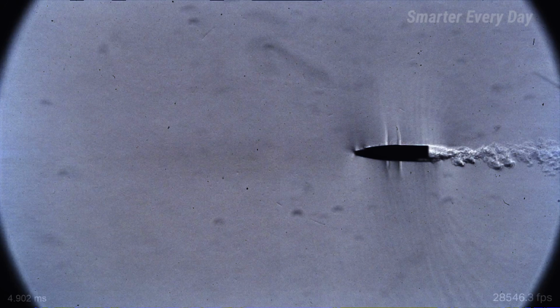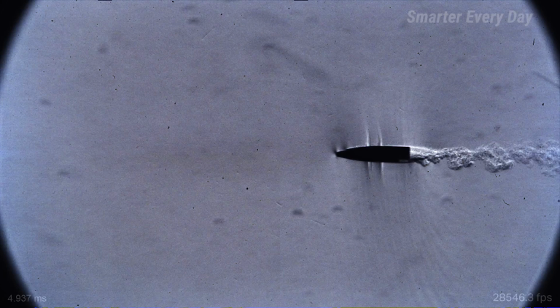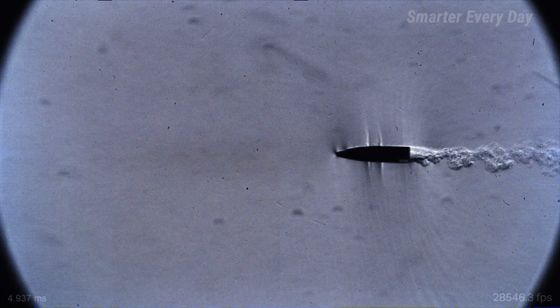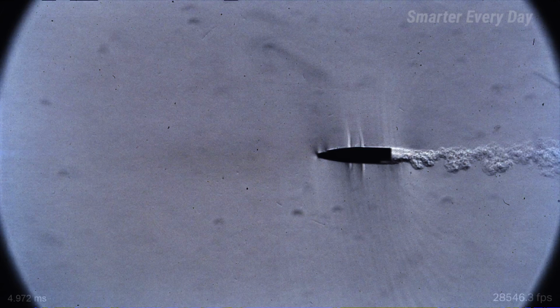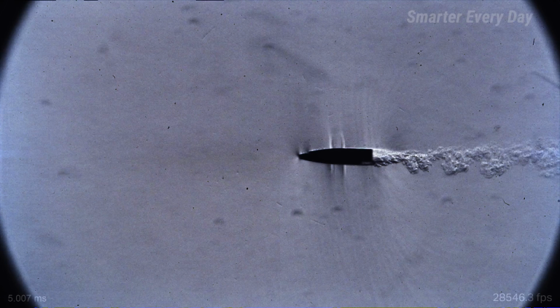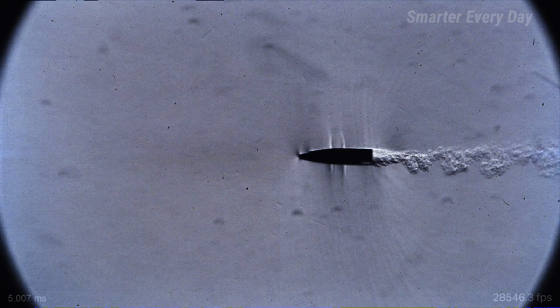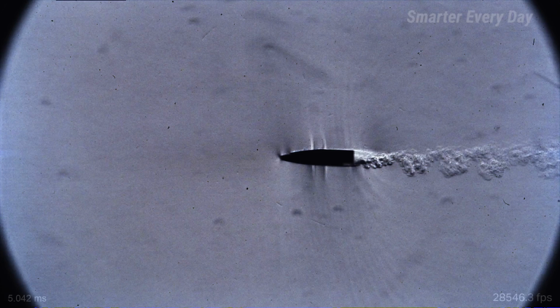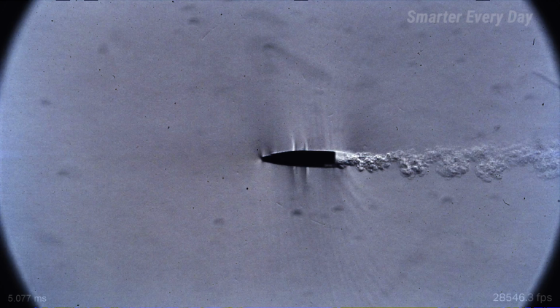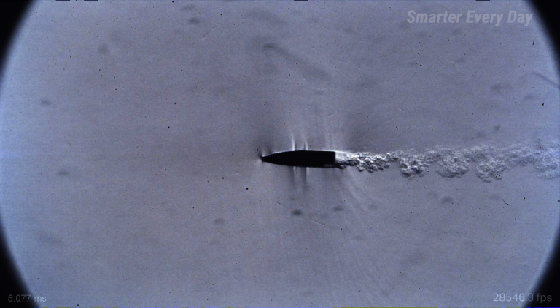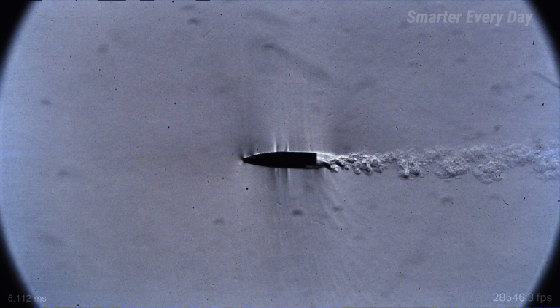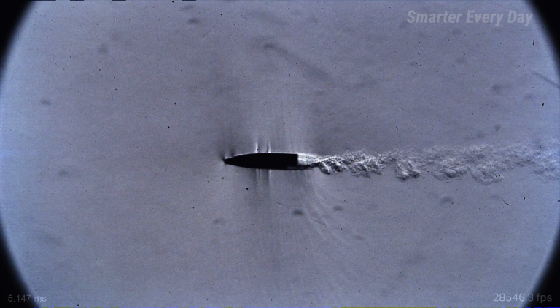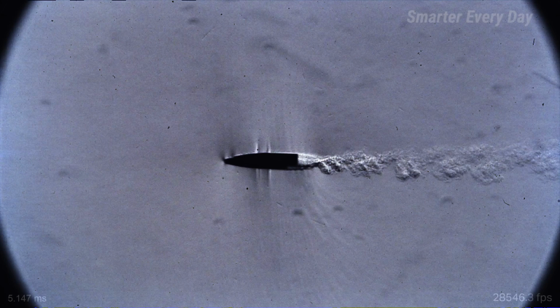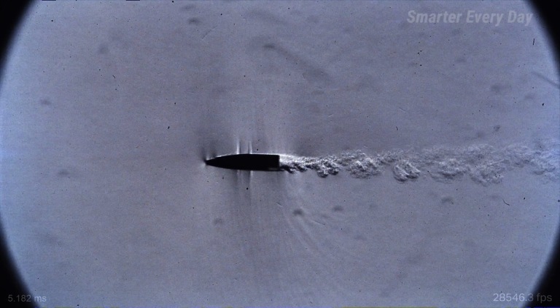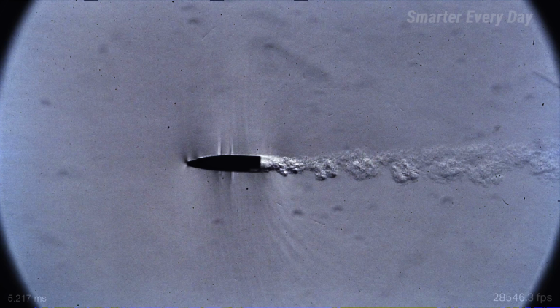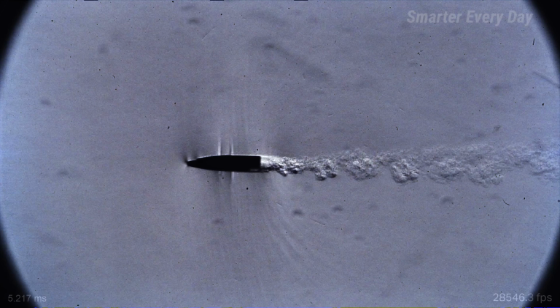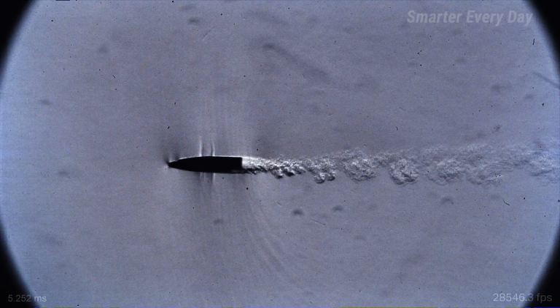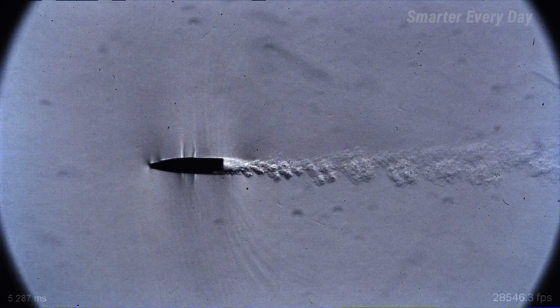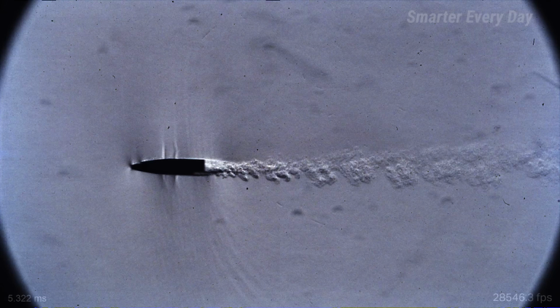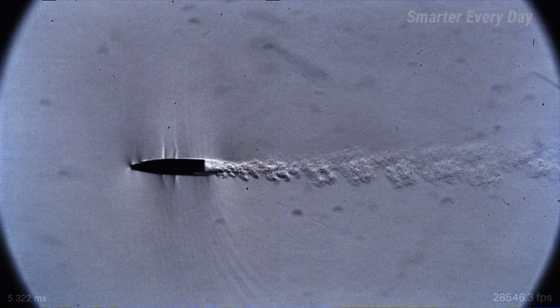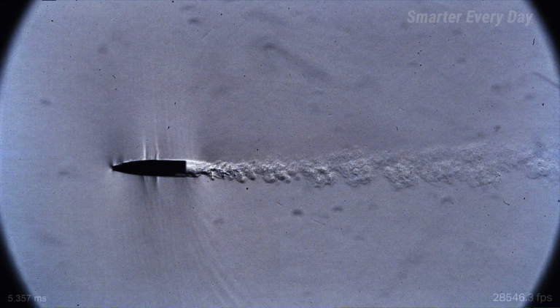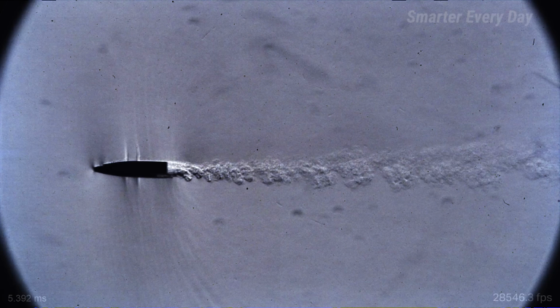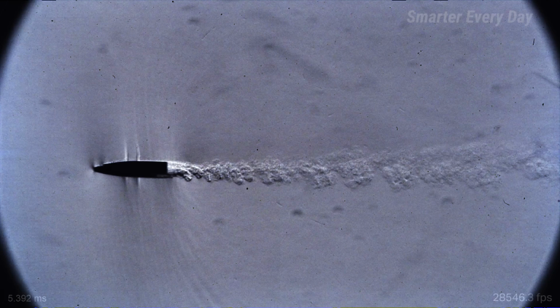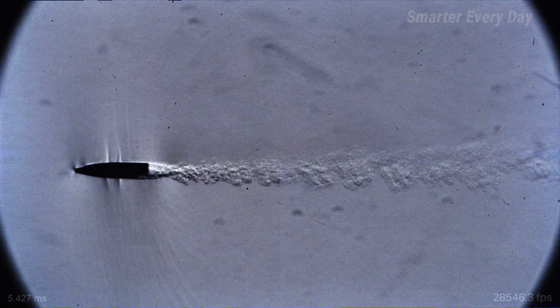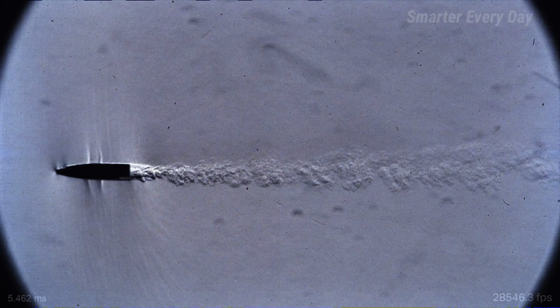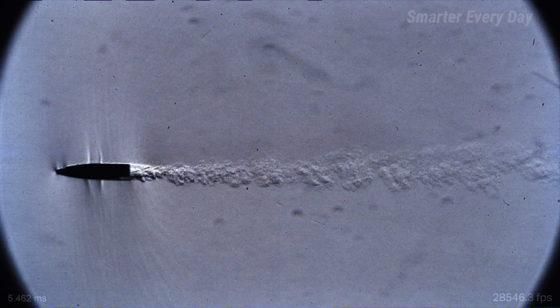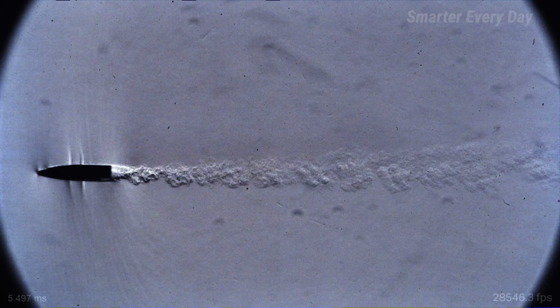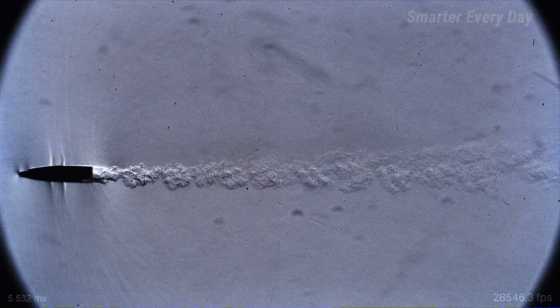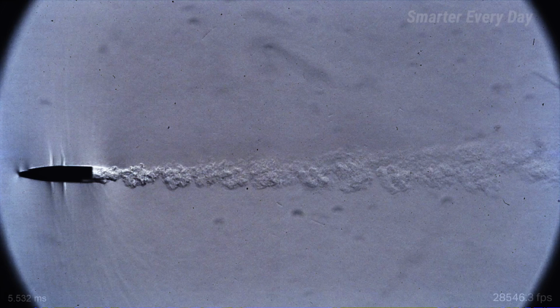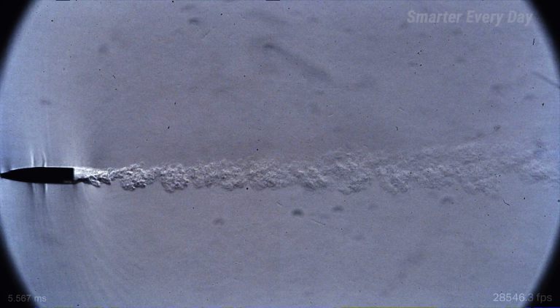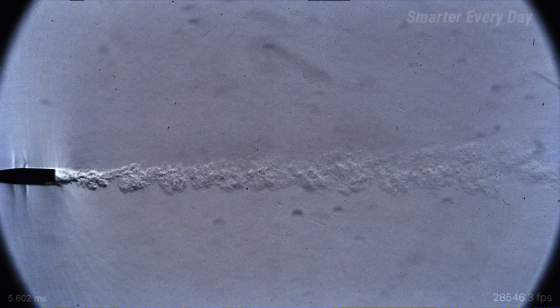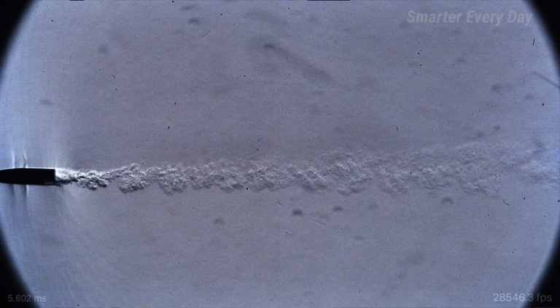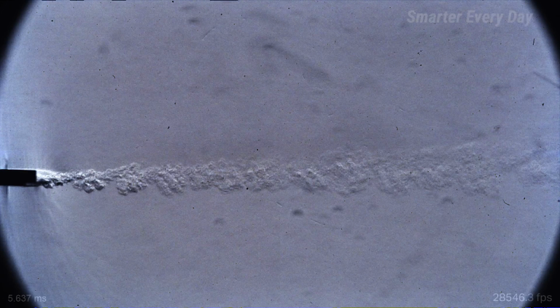So this is a subsonic bullet. Why are we seeing these little flickery things on the side of the bullet? That doesn't make a lot of sense to me.